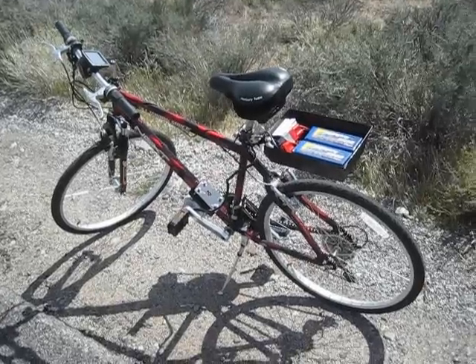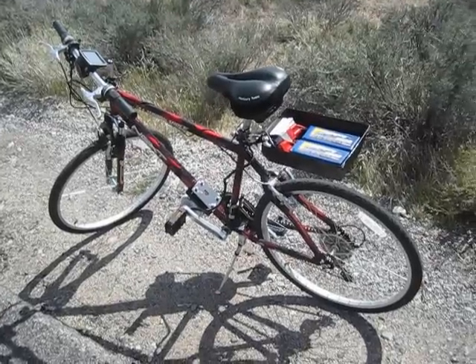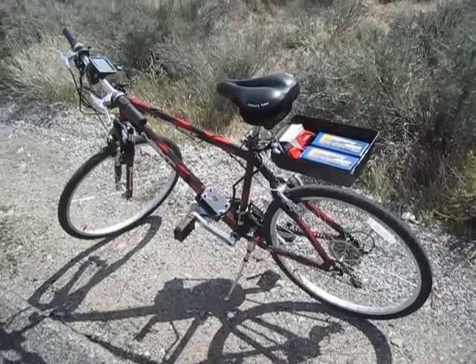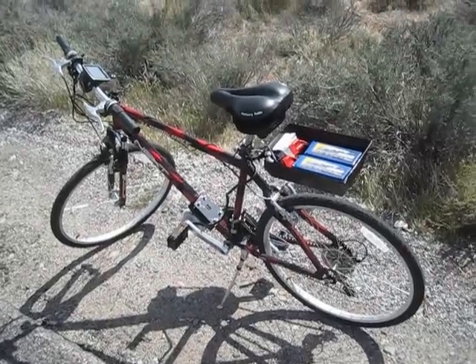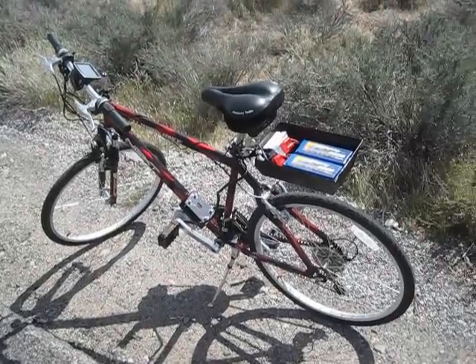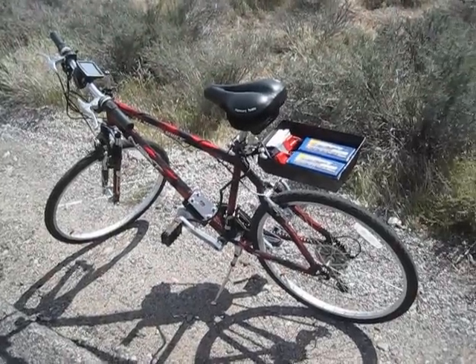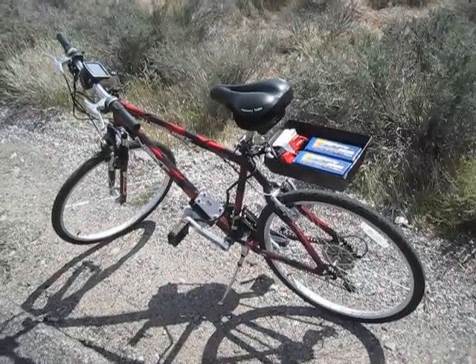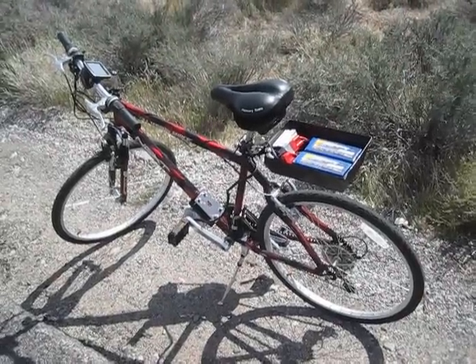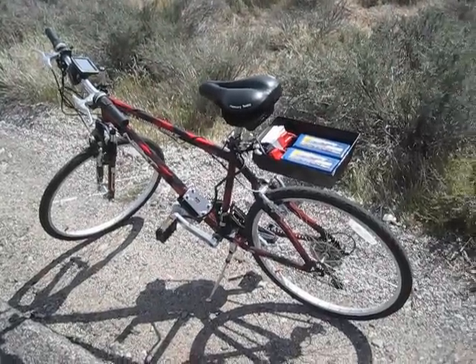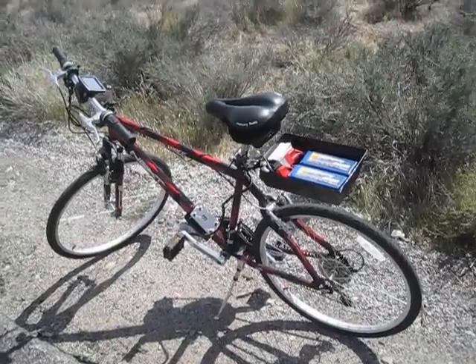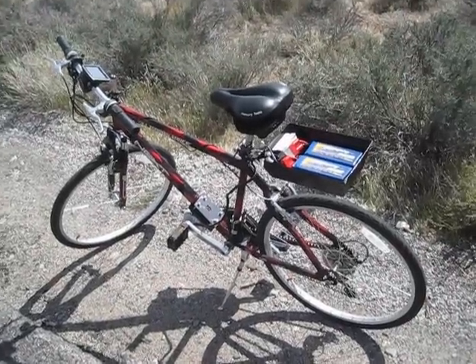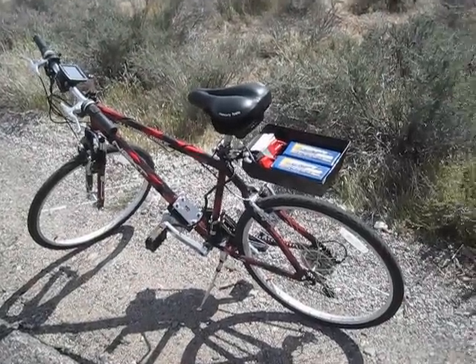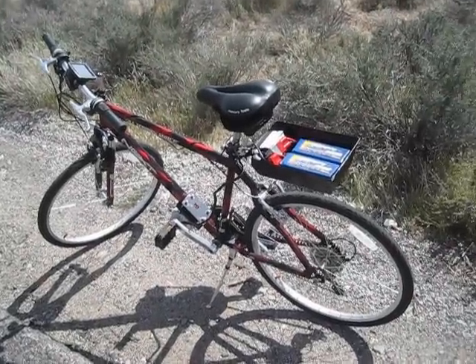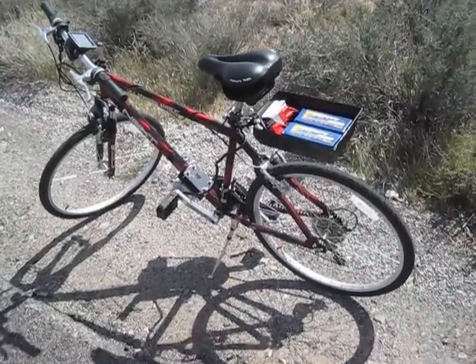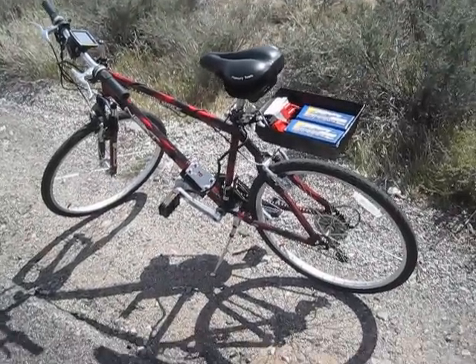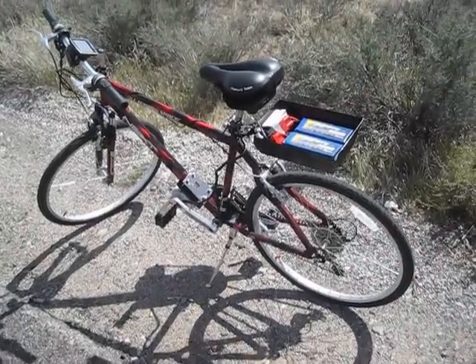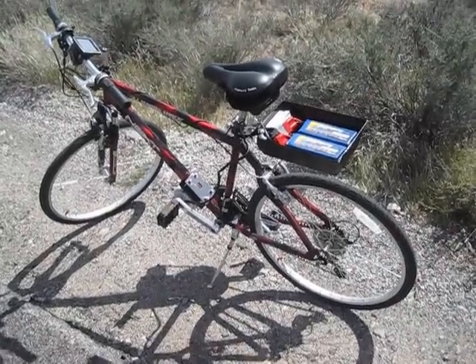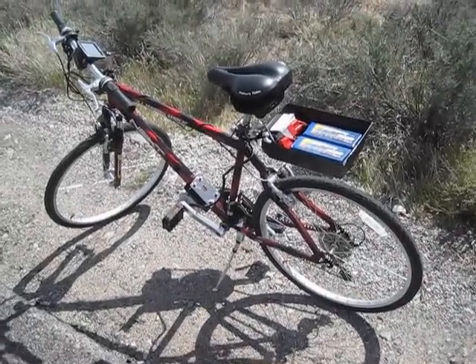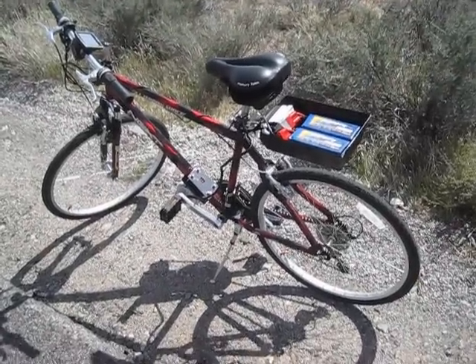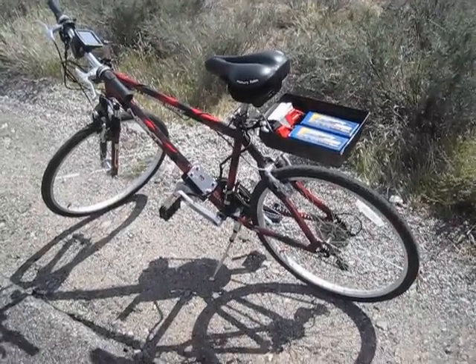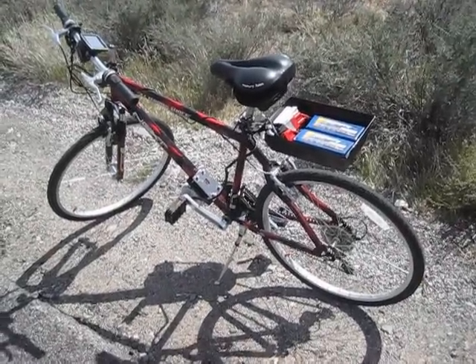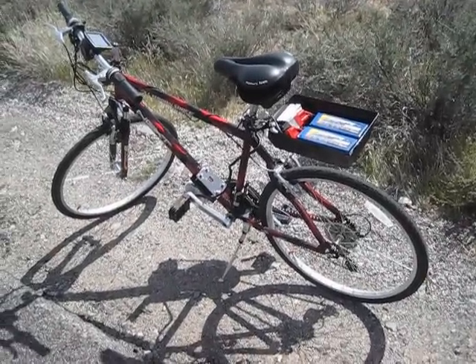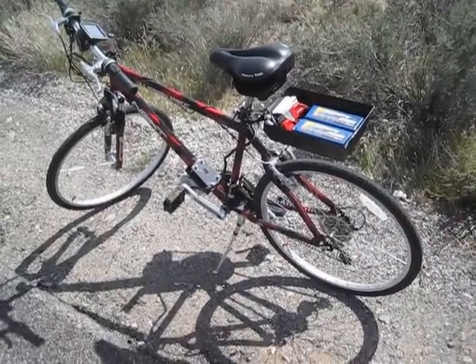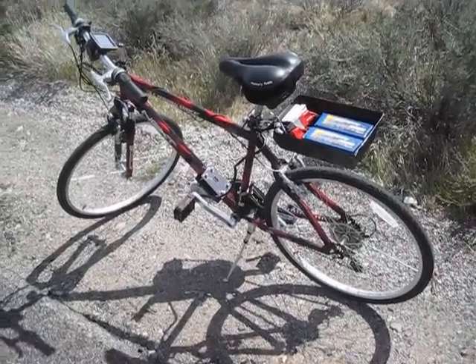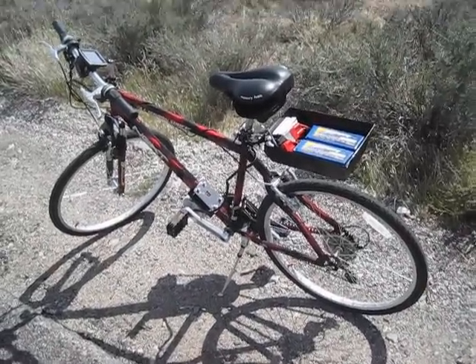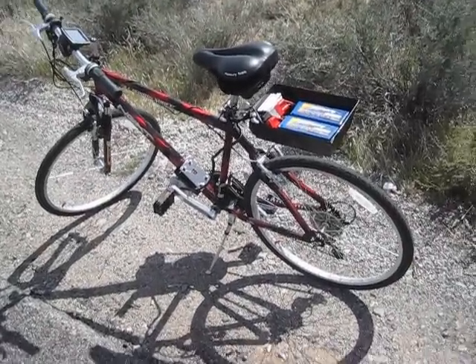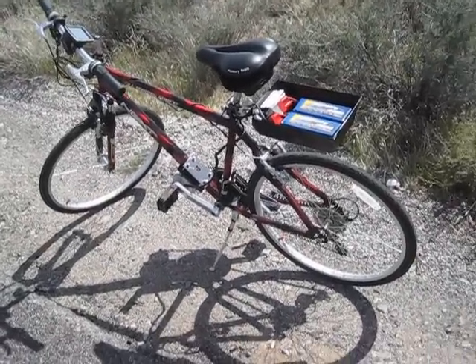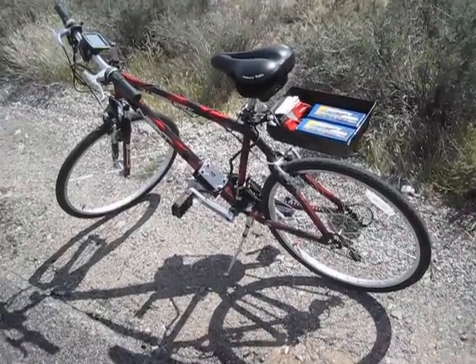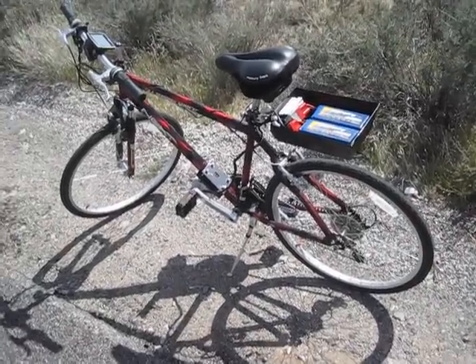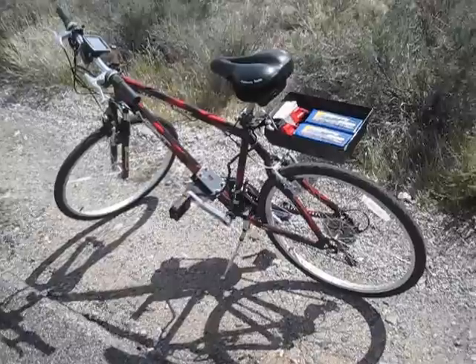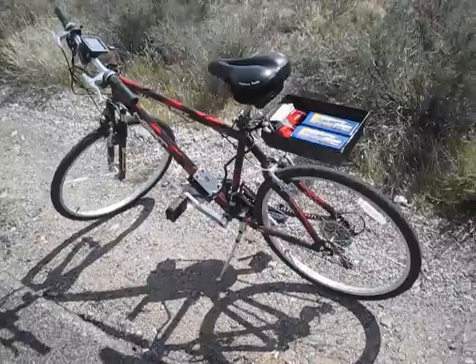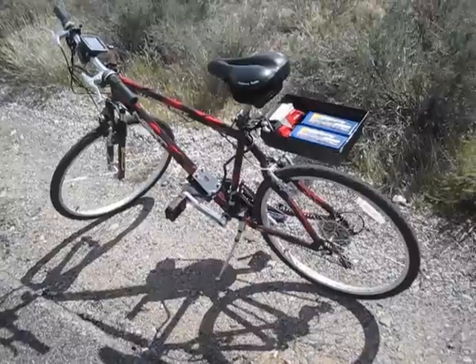Hello YouTubers, this is an update to my homemade crank powered electric bicycle.